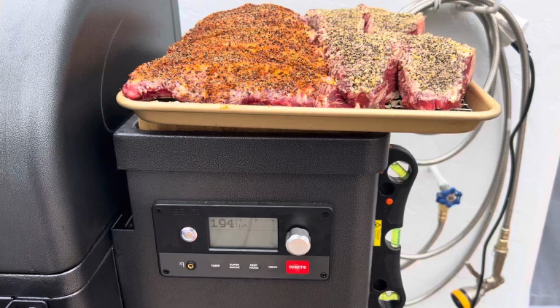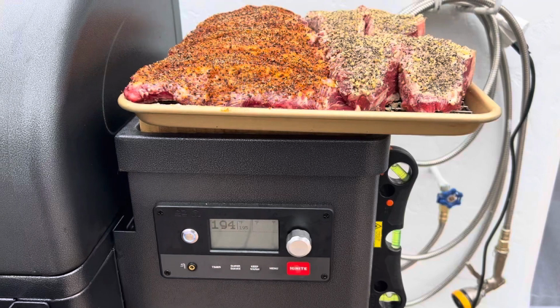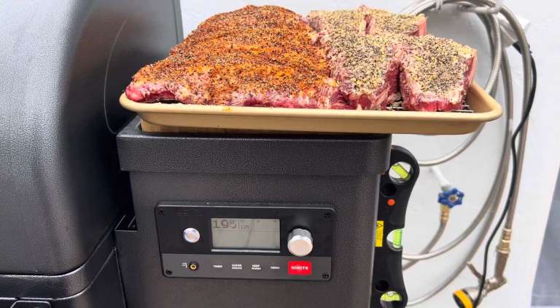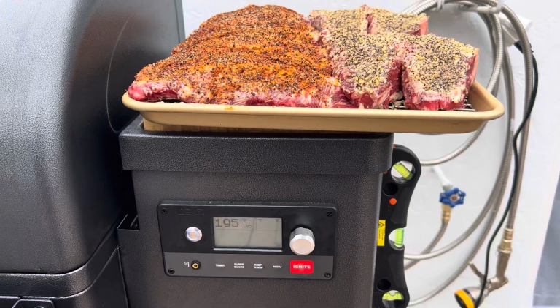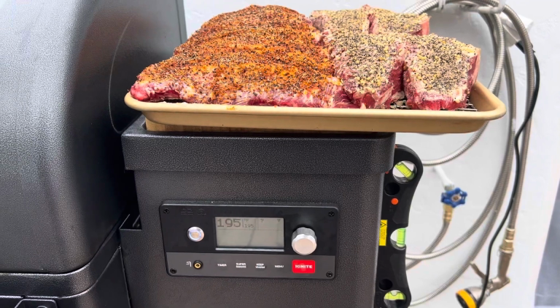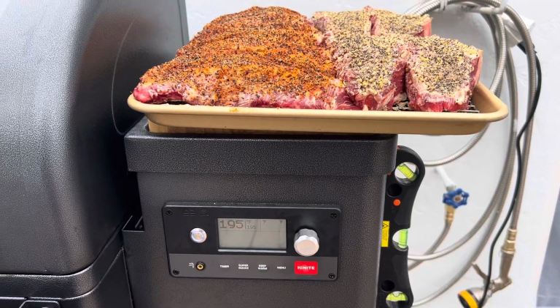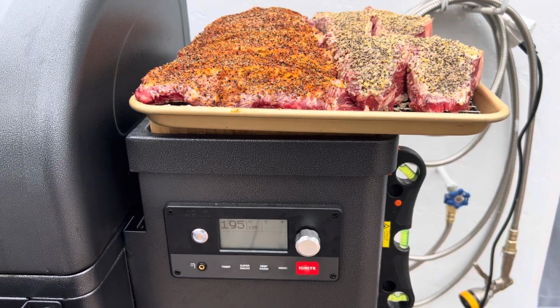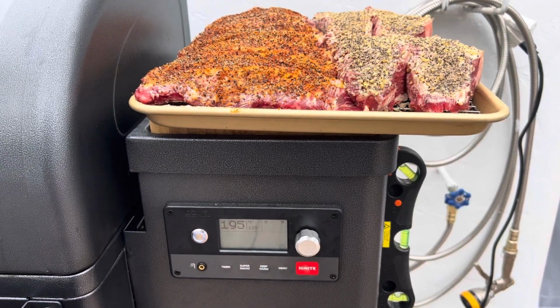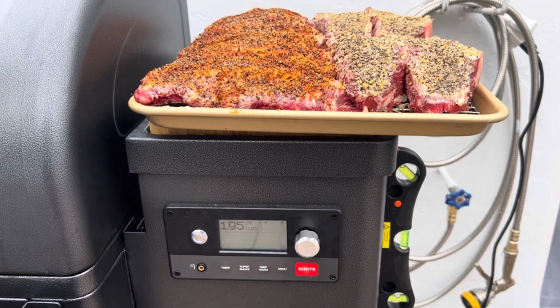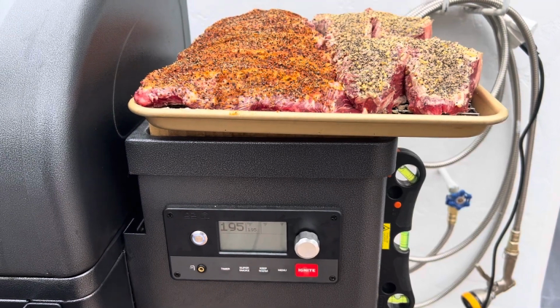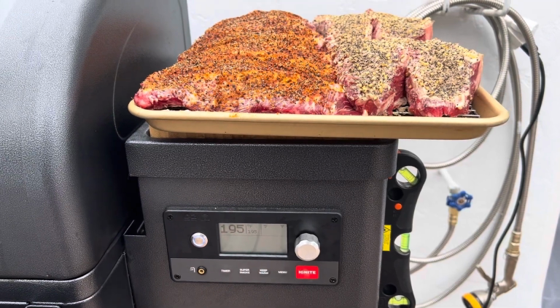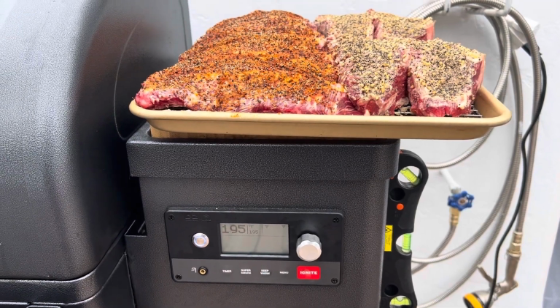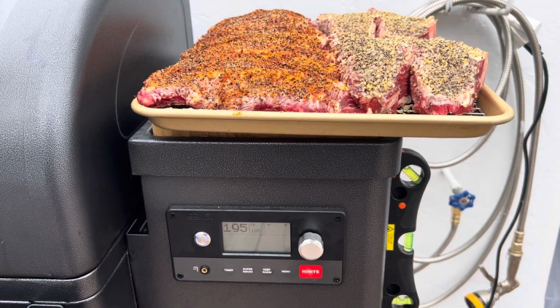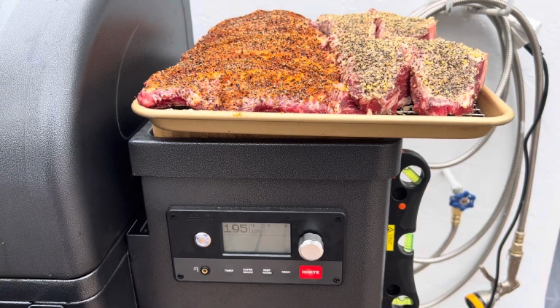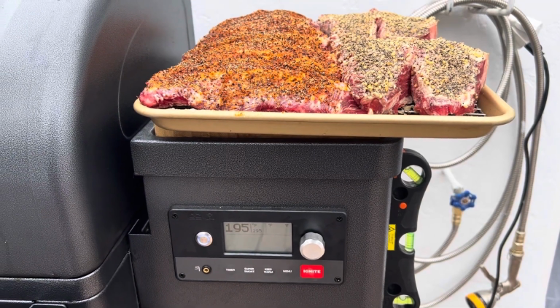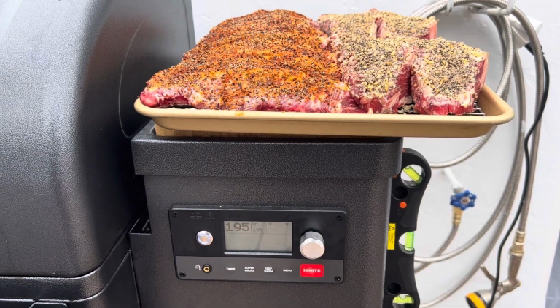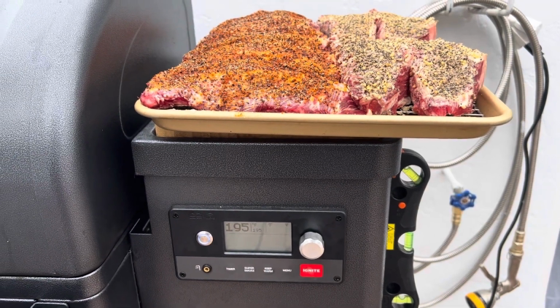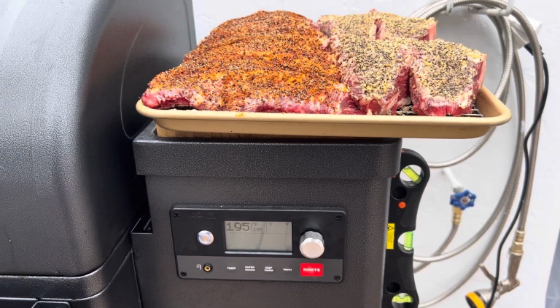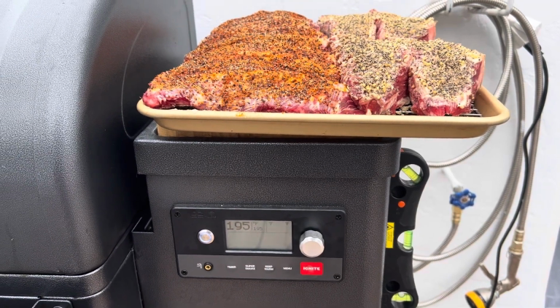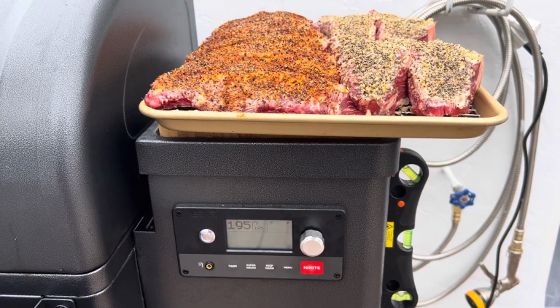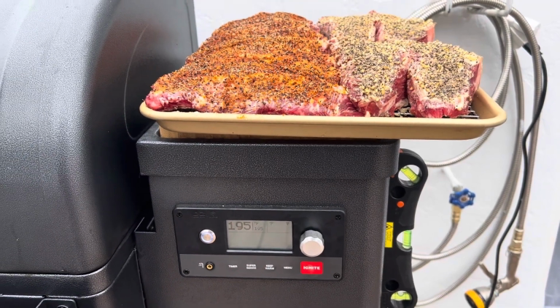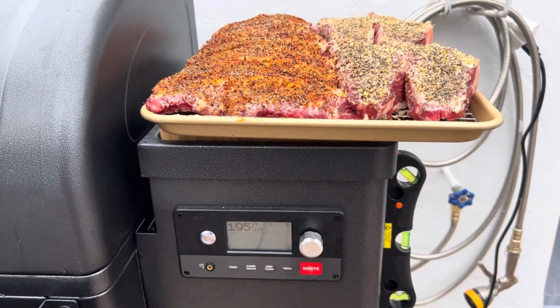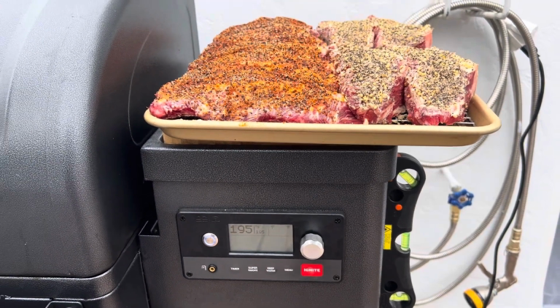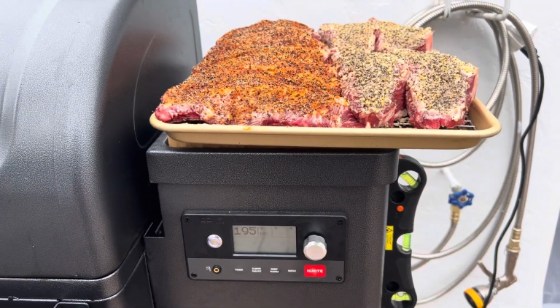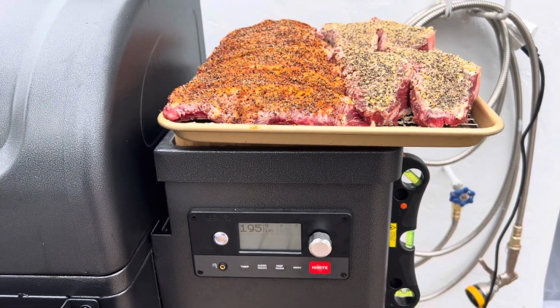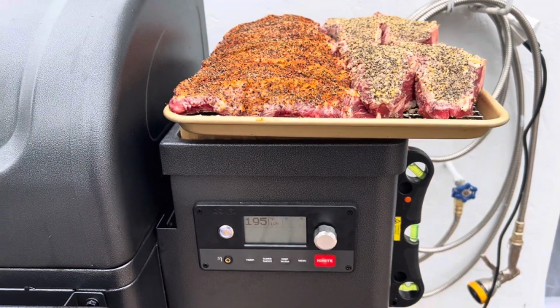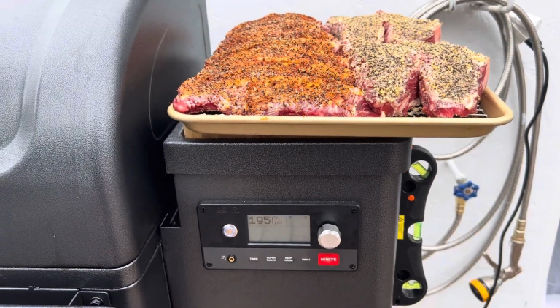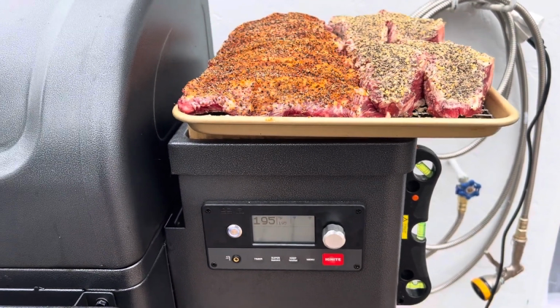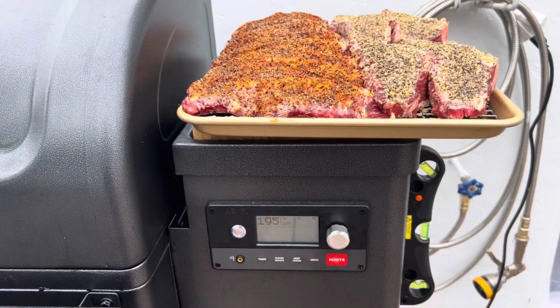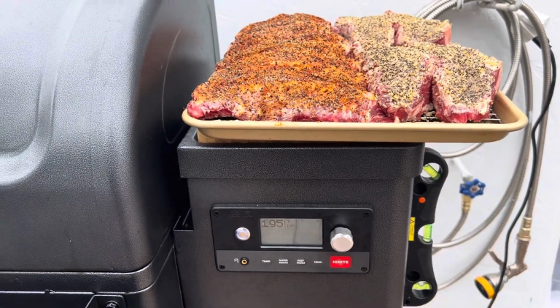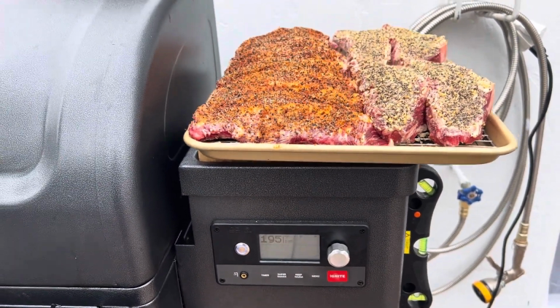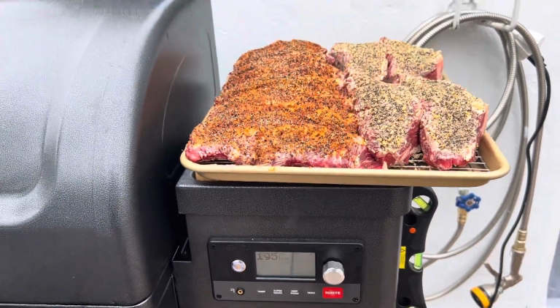All right, we're almost at 190 — we just hit 195. I got the super smoker on.